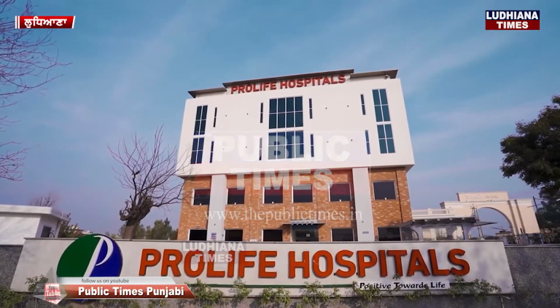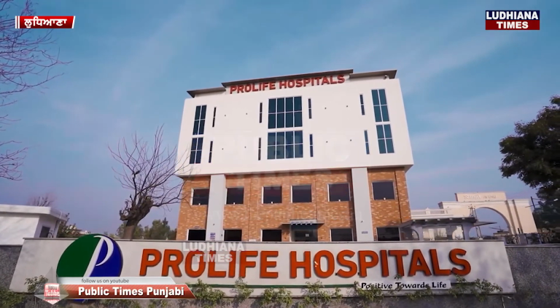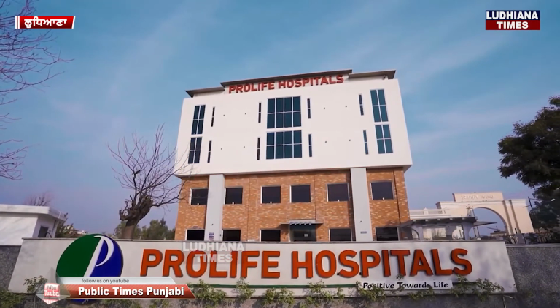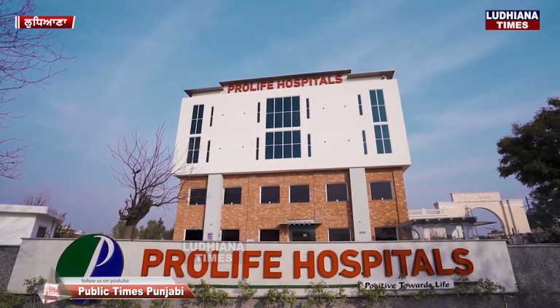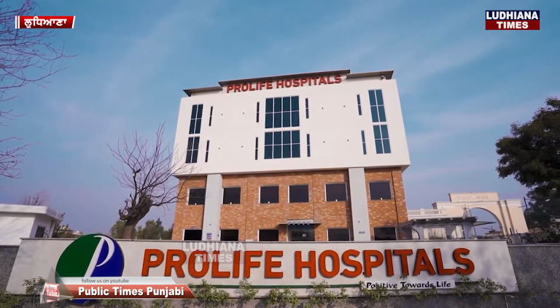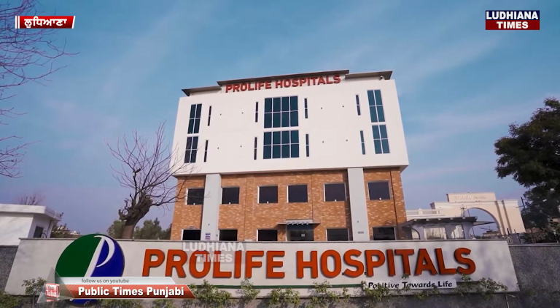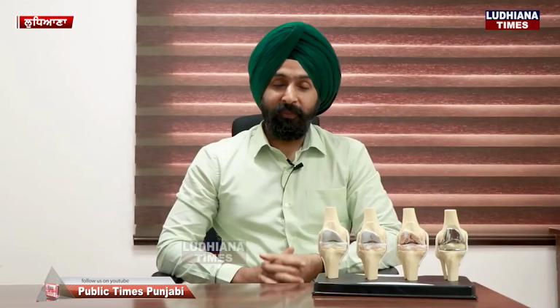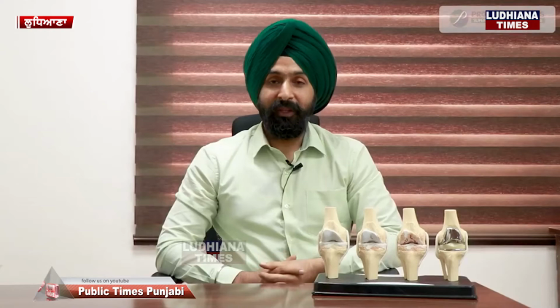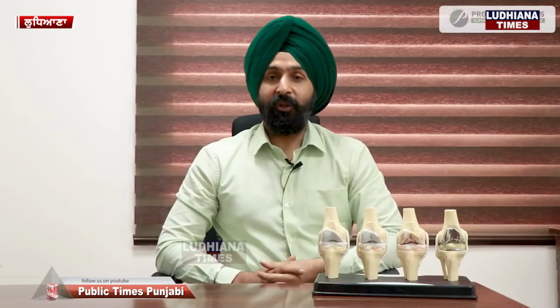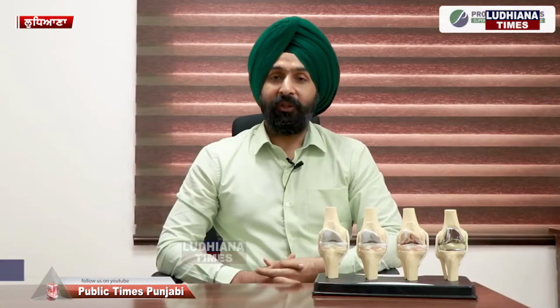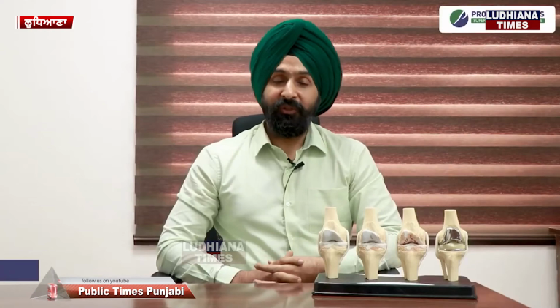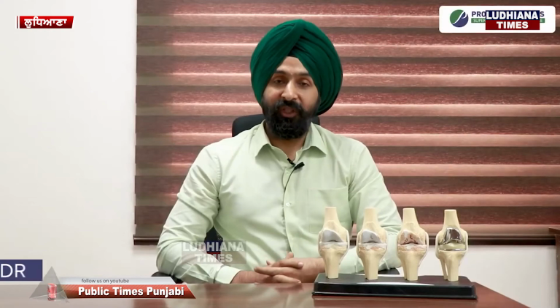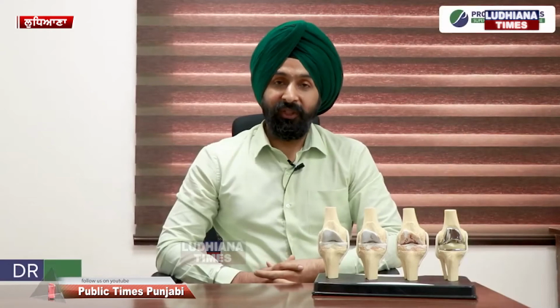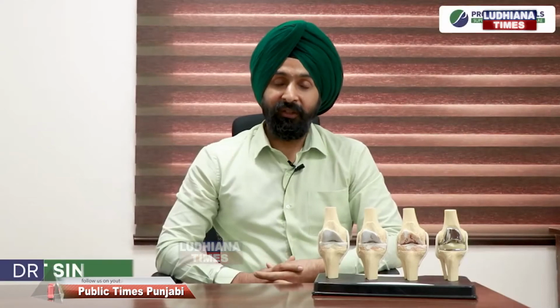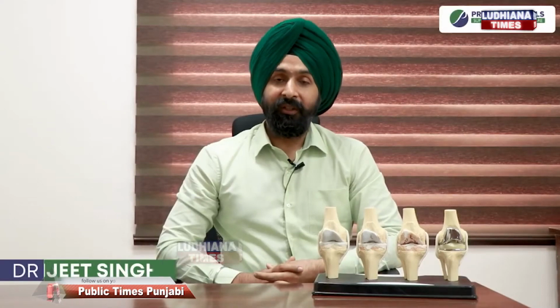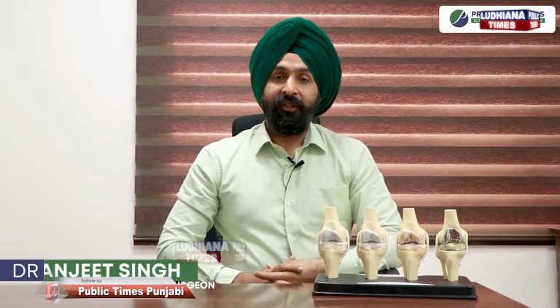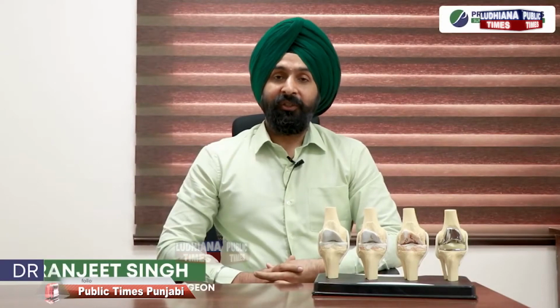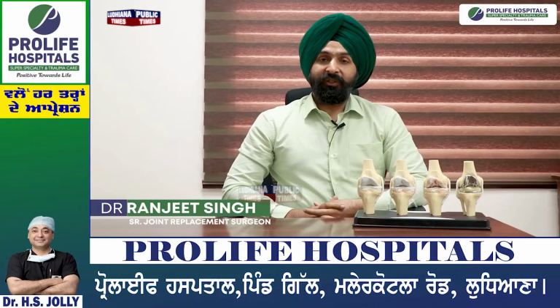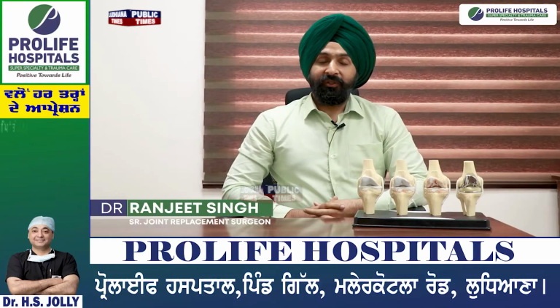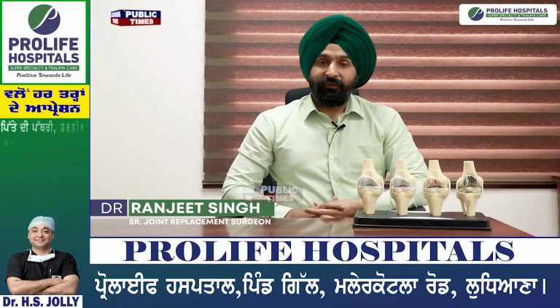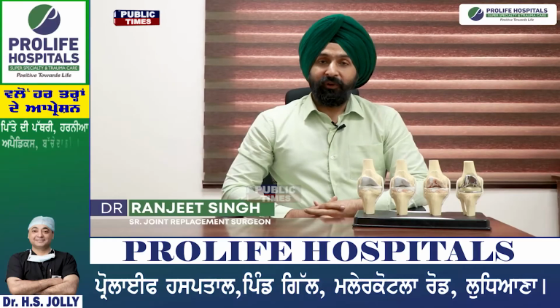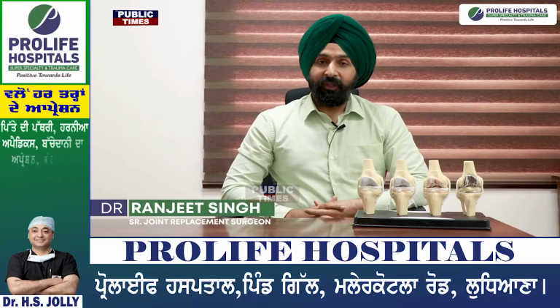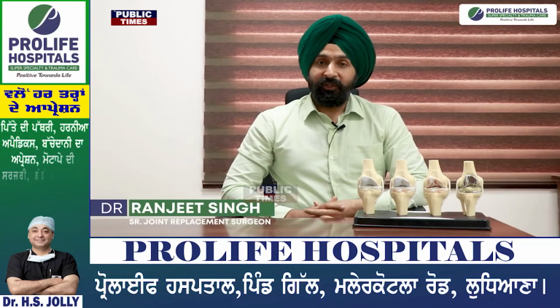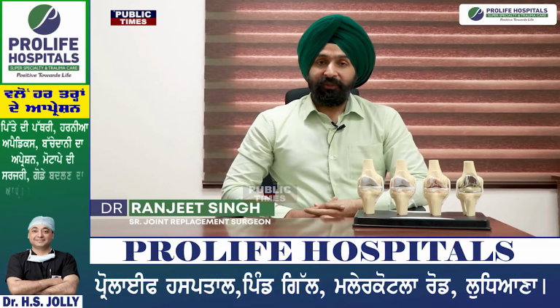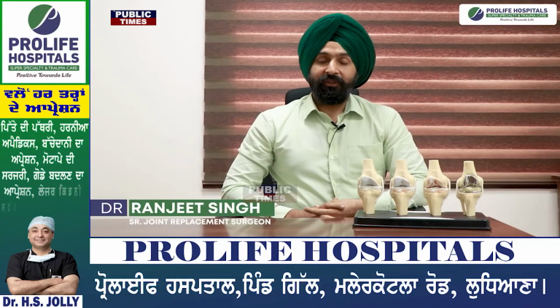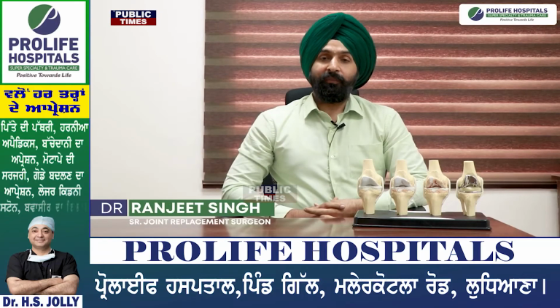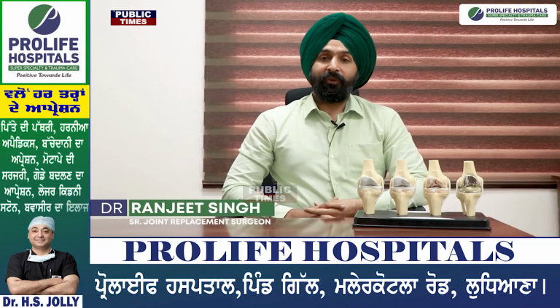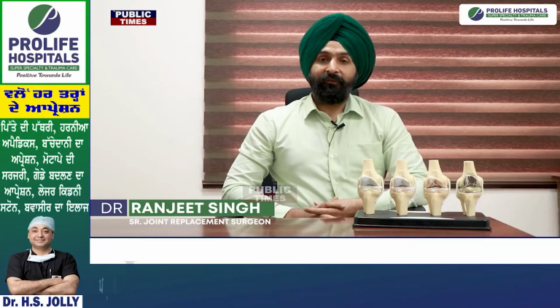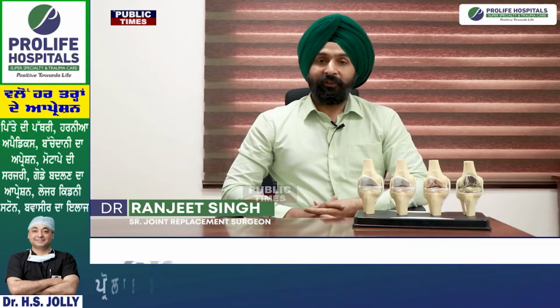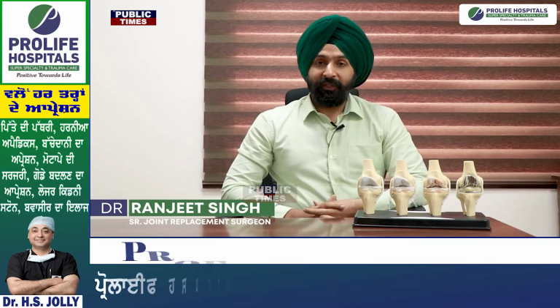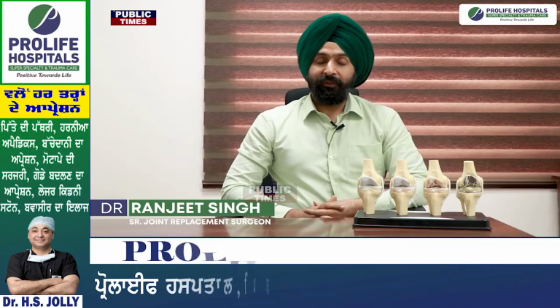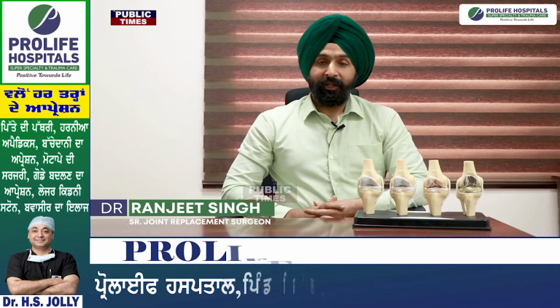Hello everyone, I am Dr. Ranjit Singh, Senior Chief Joint Replacement Surgeon, Pro-Life Hospital, Ludhiana.